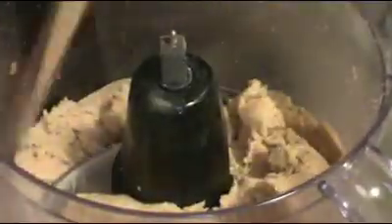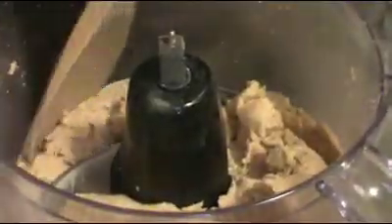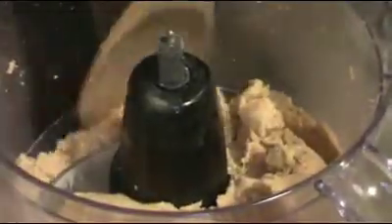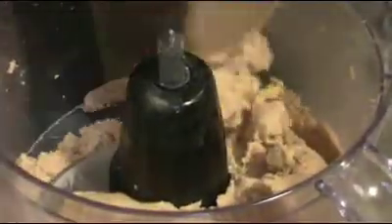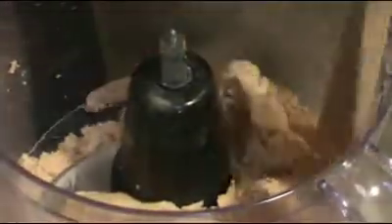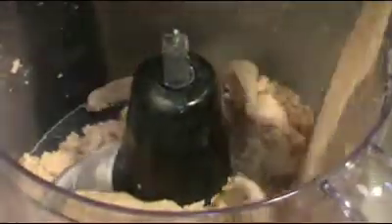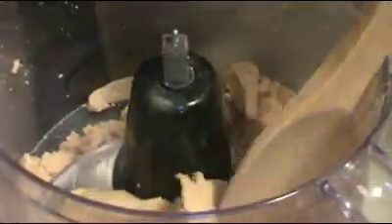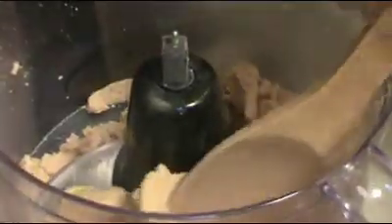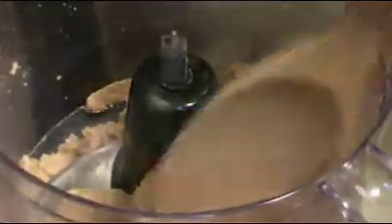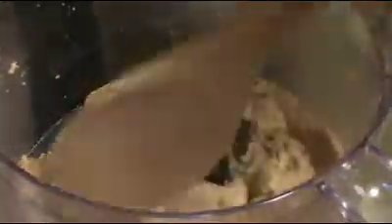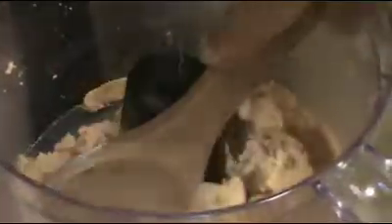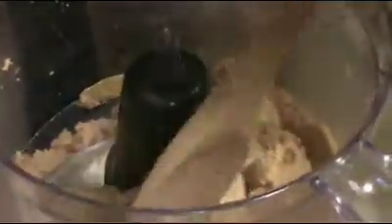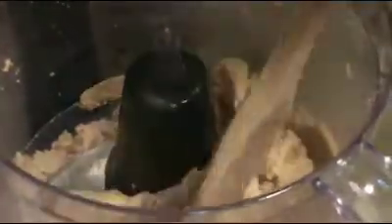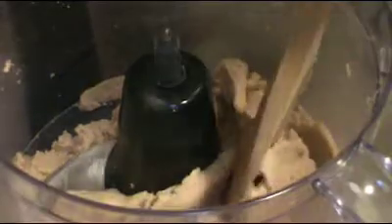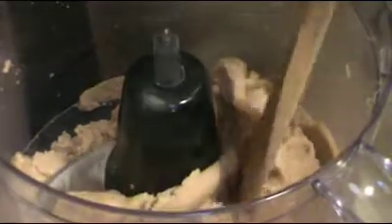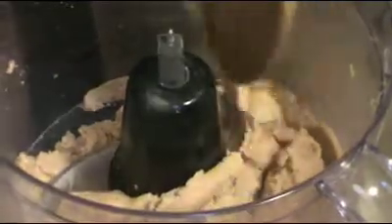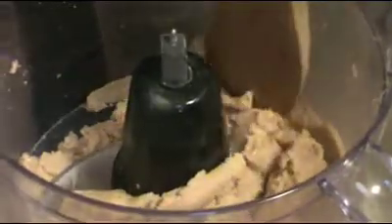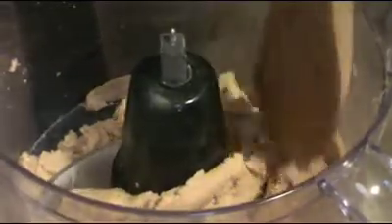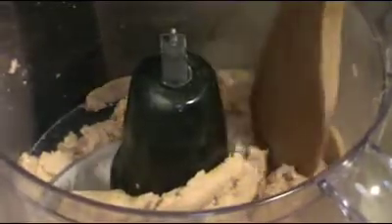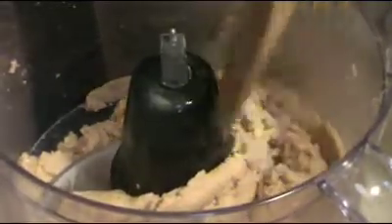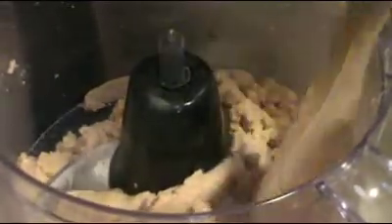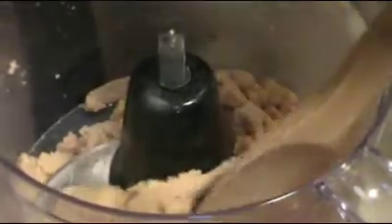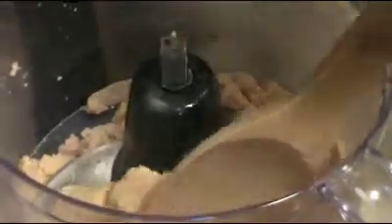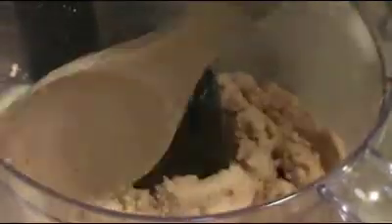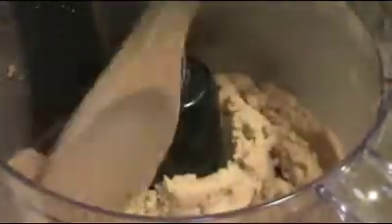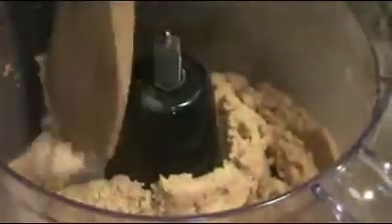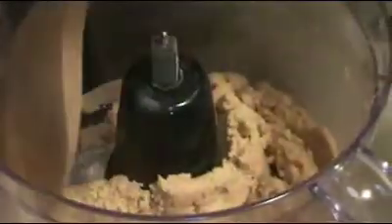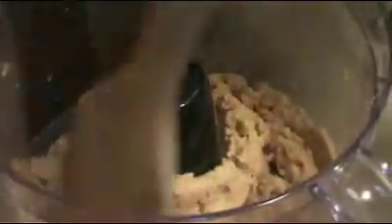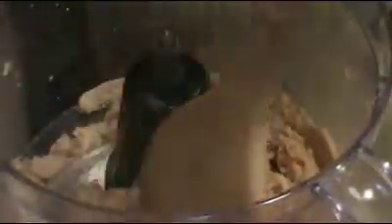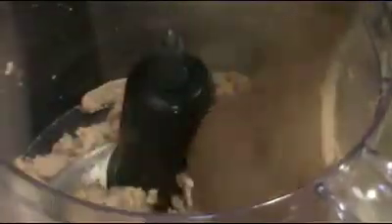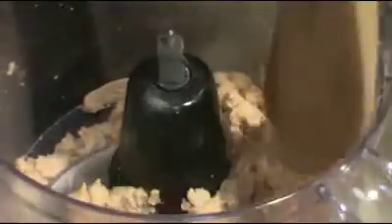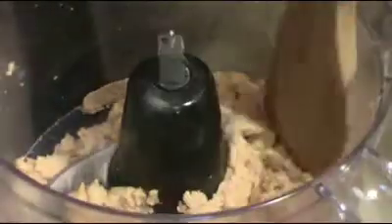We're going to make an emulsion out of this. We're going to turn it on again and add peanut oil. Just kind of break it apart a little bit.